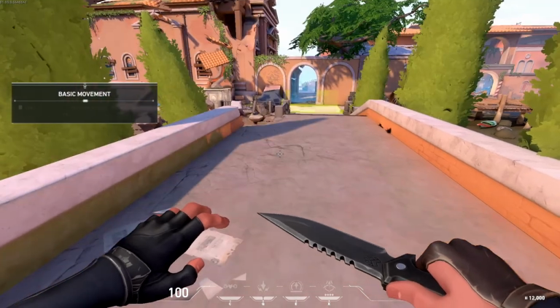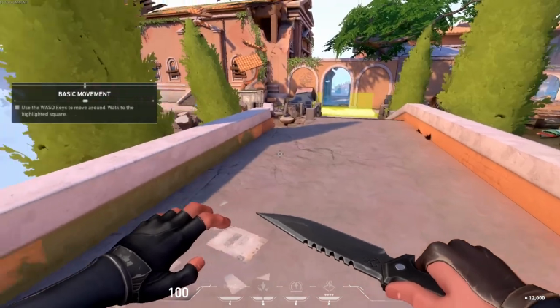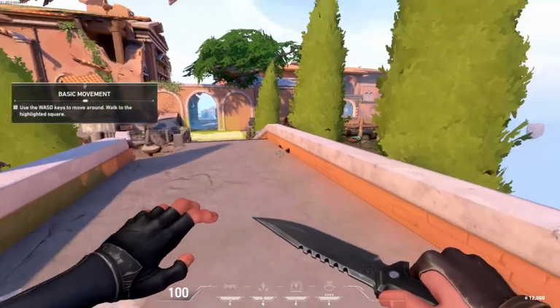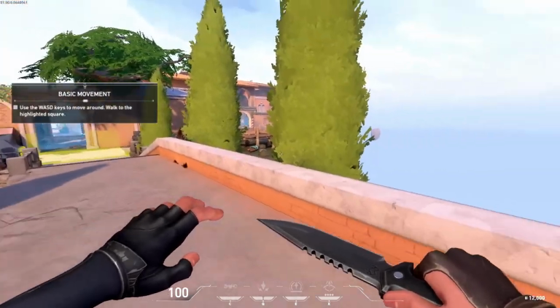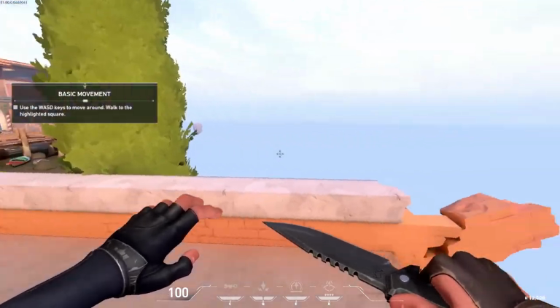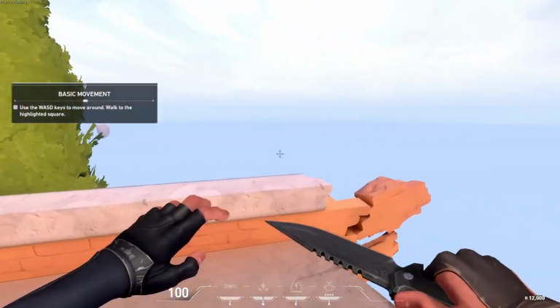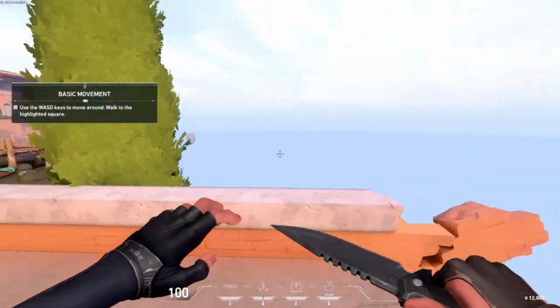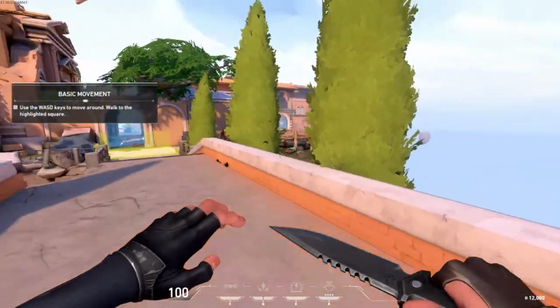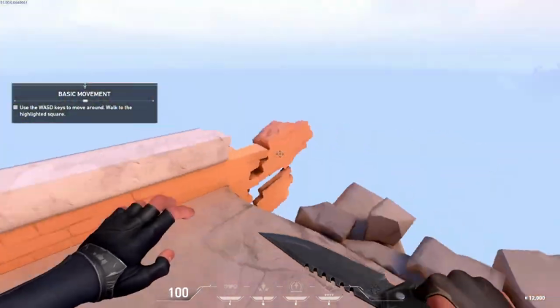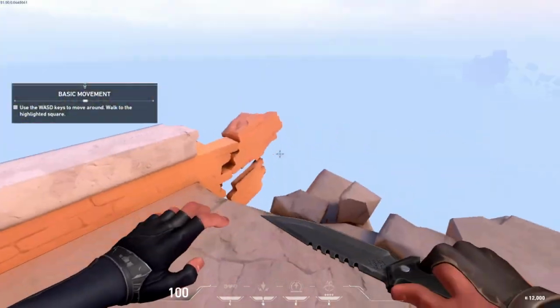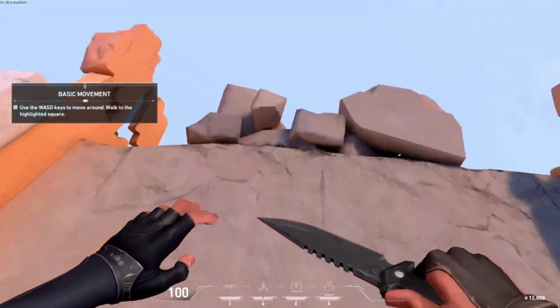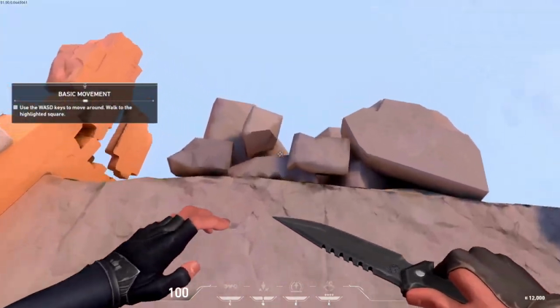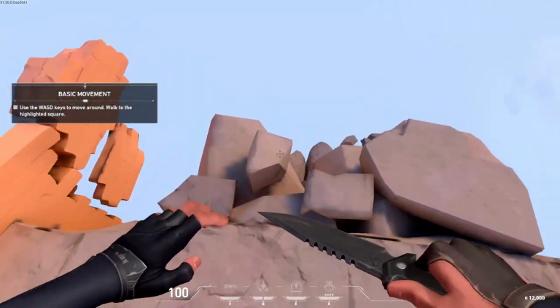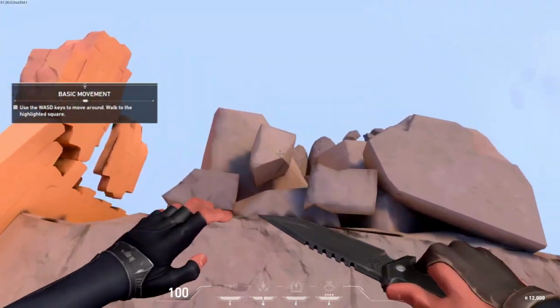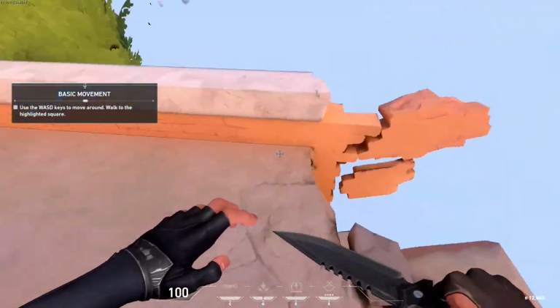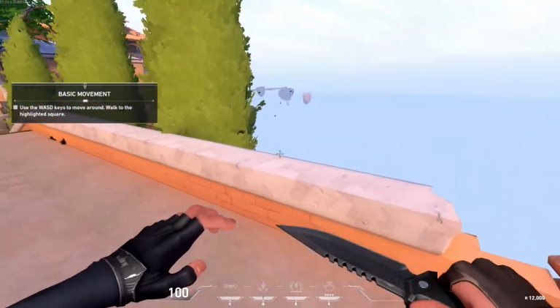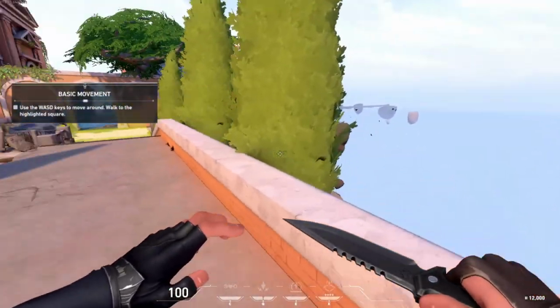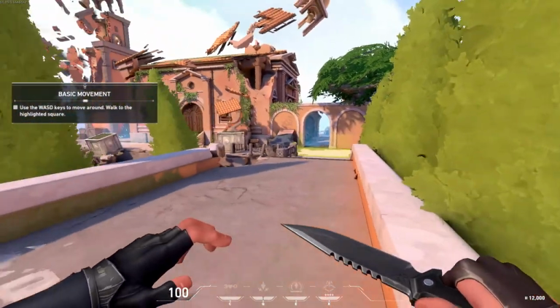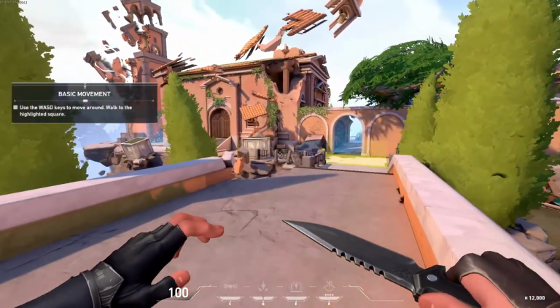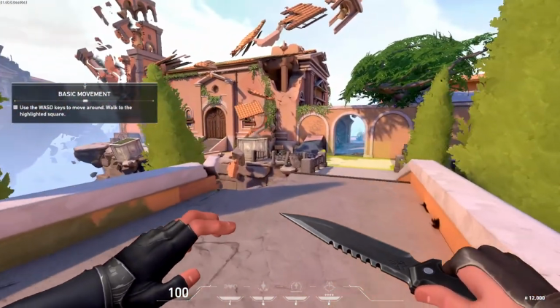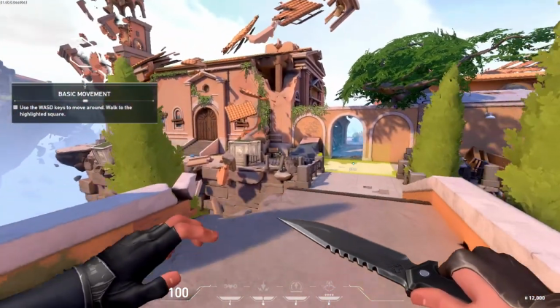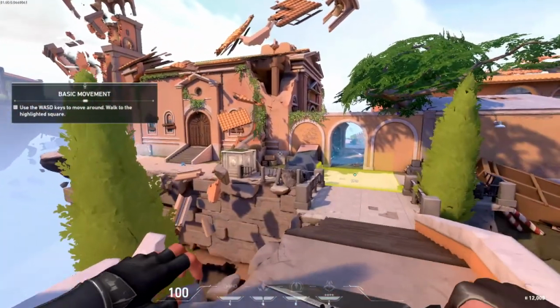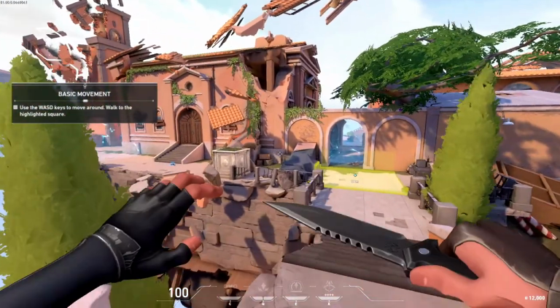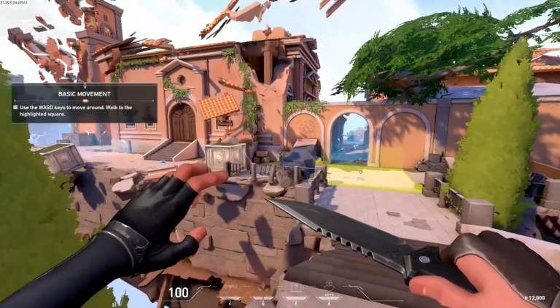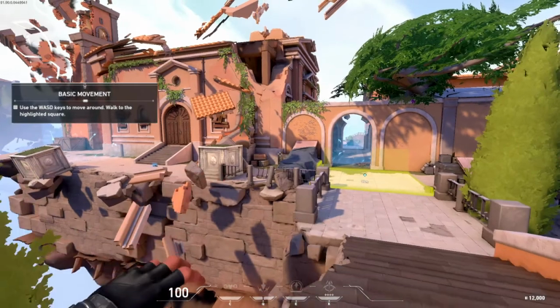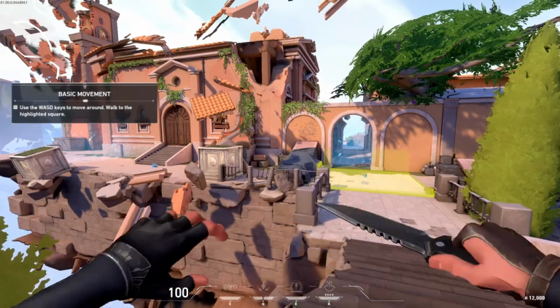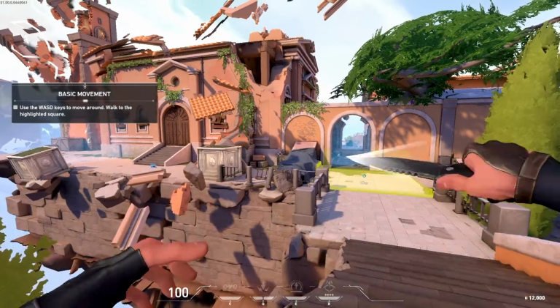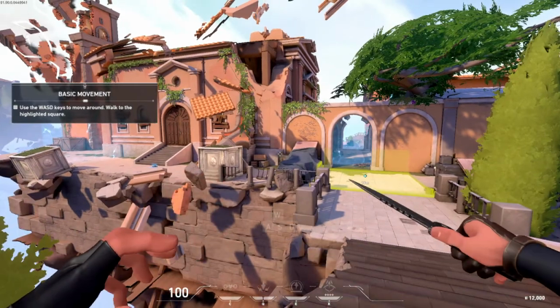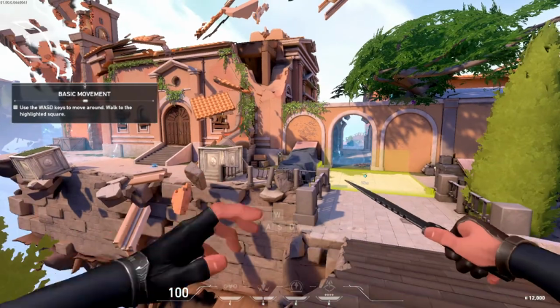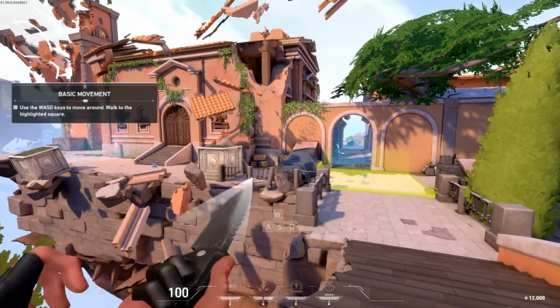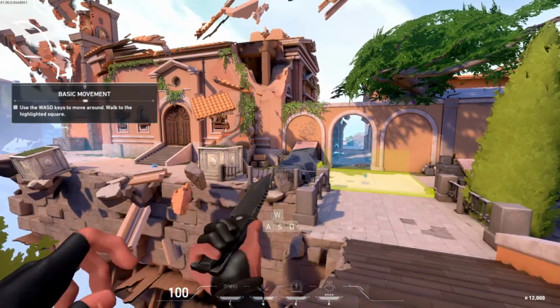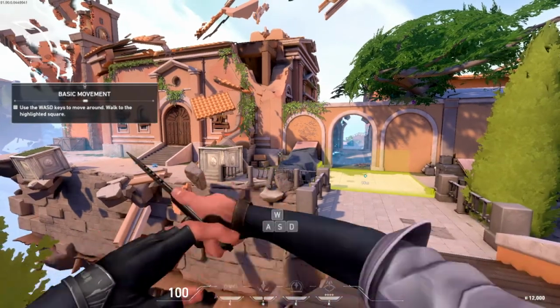Agent, welcome to Valorant. Name's Brimstone. I'll be taking you through some training so we can get you out in the field.